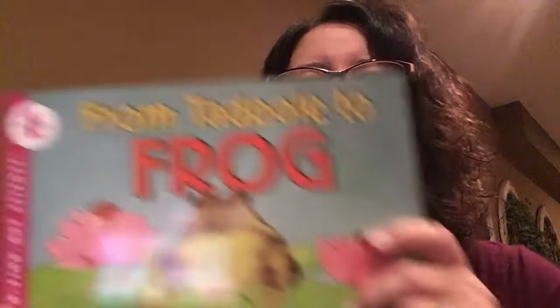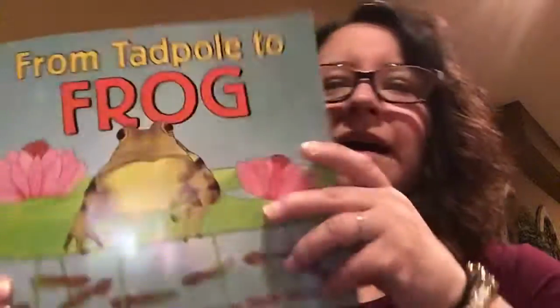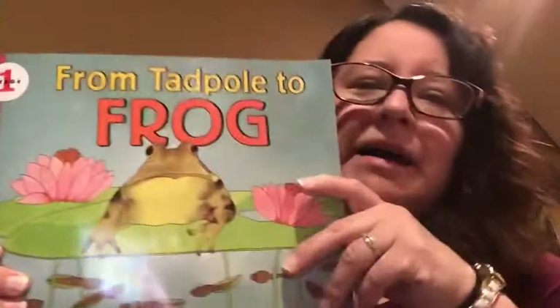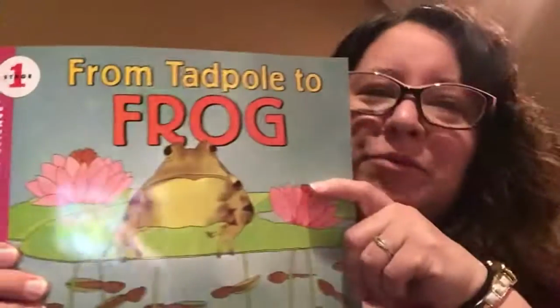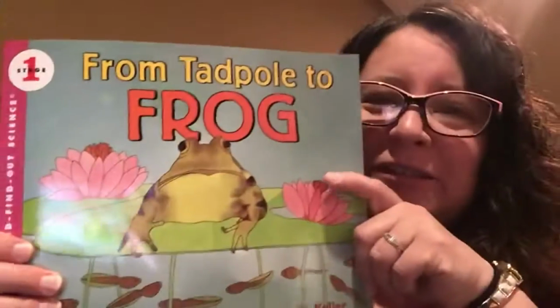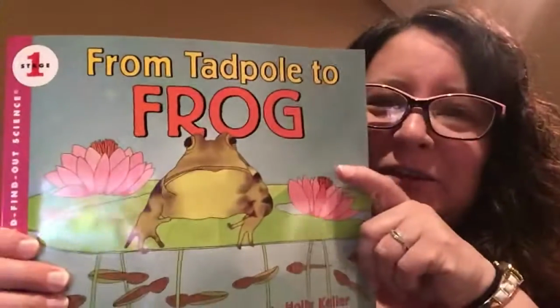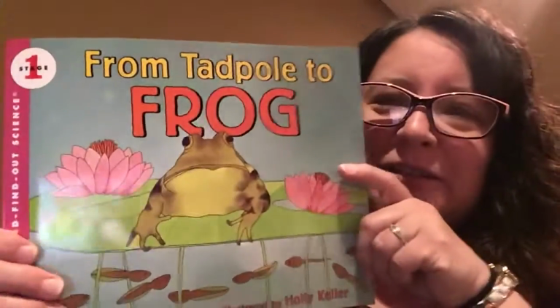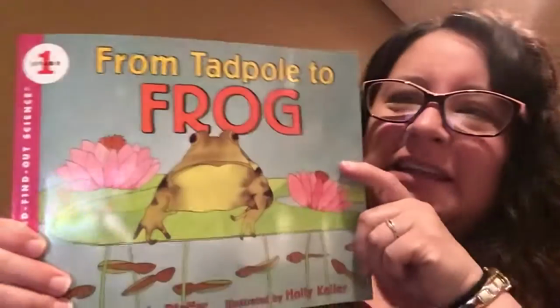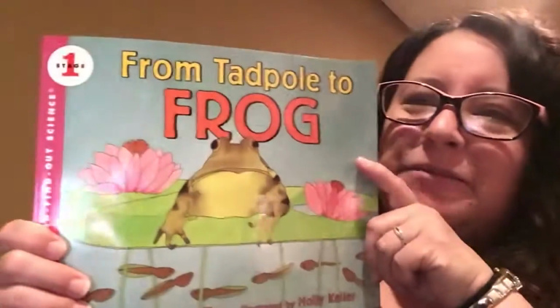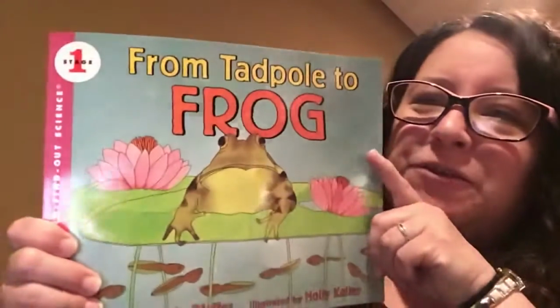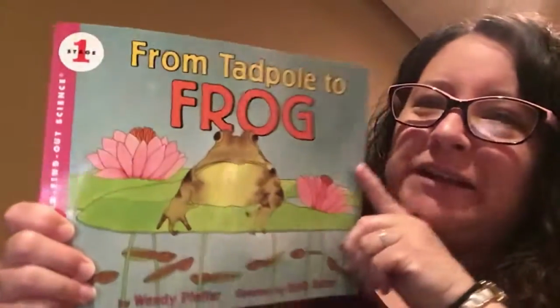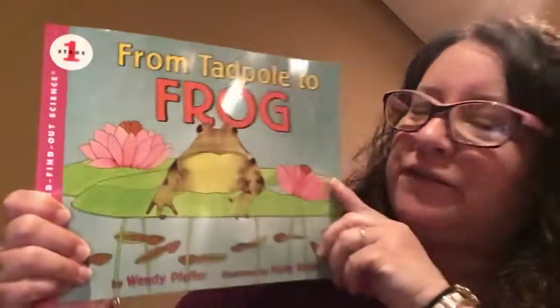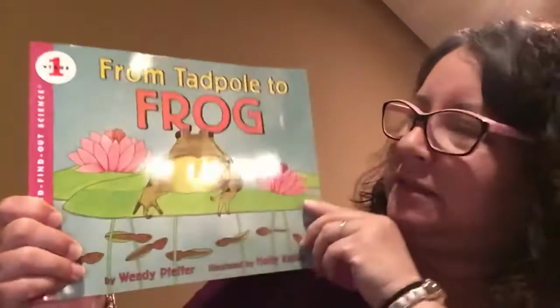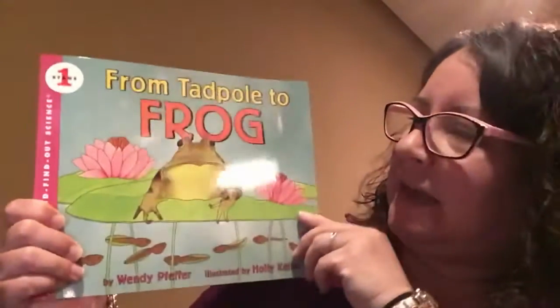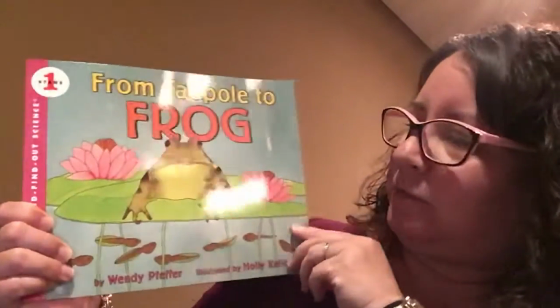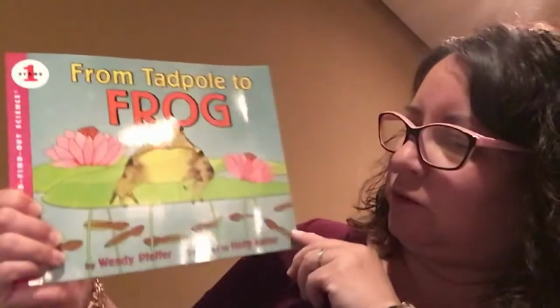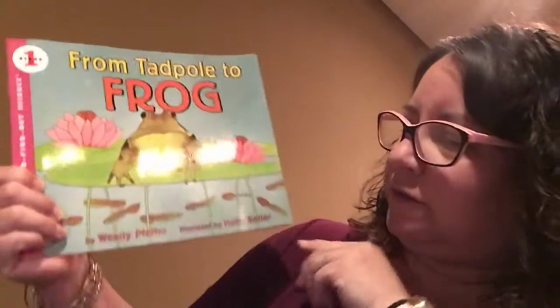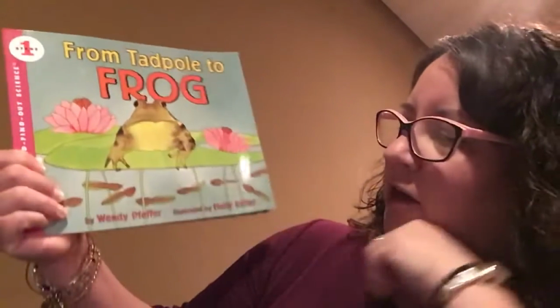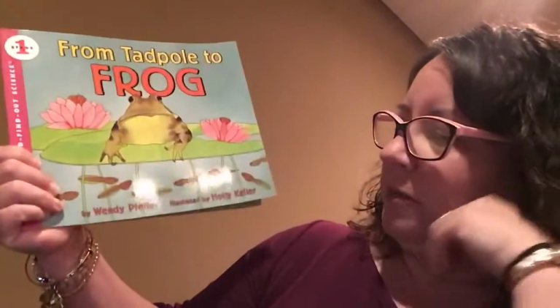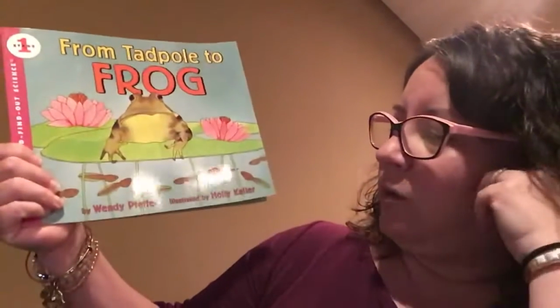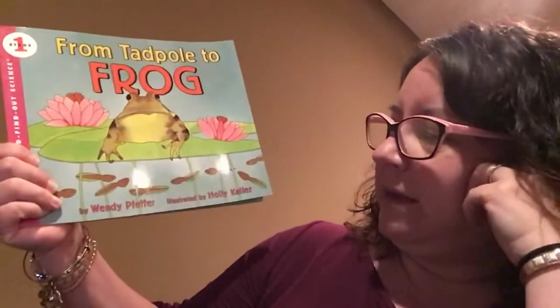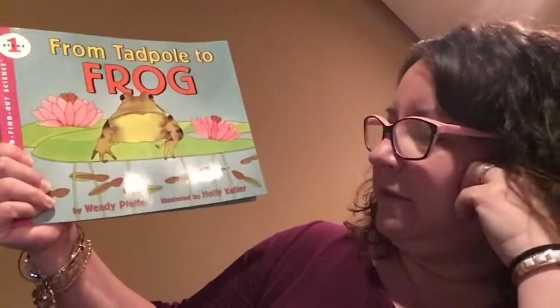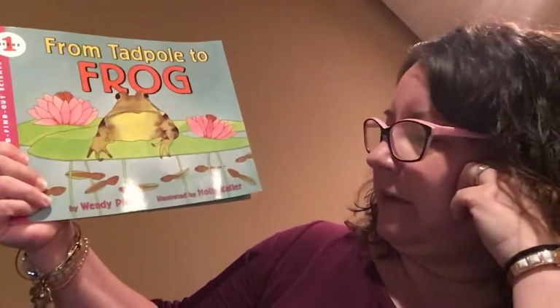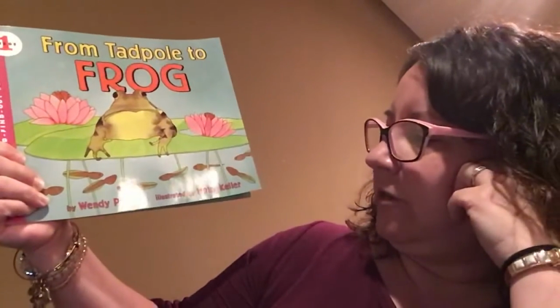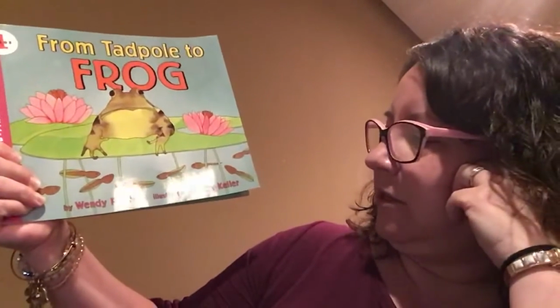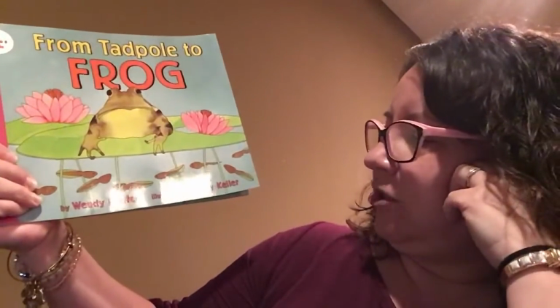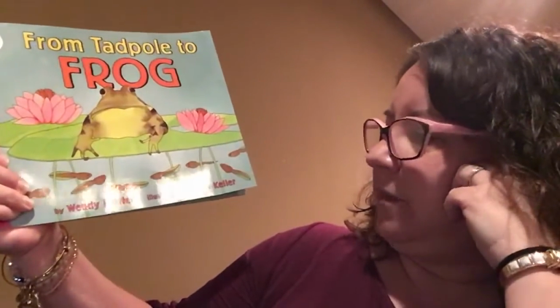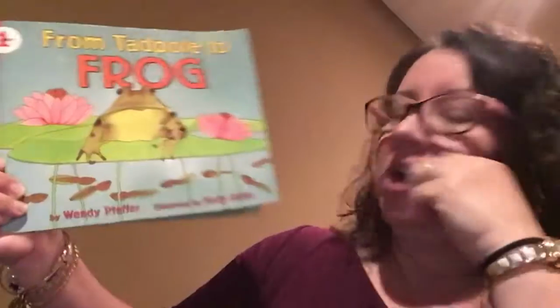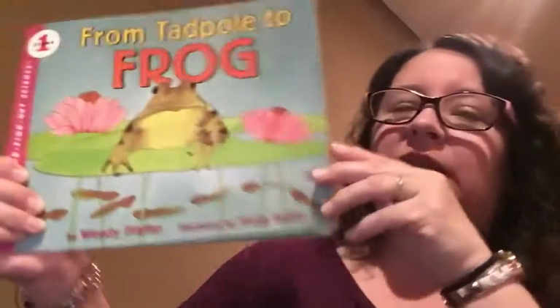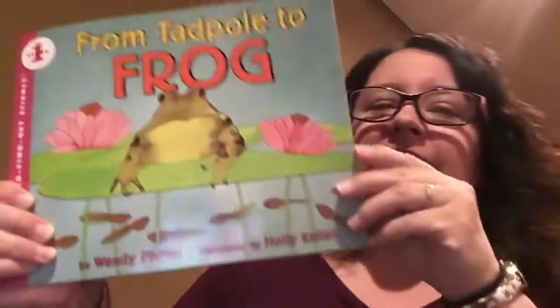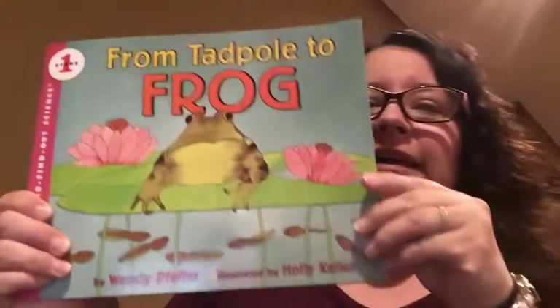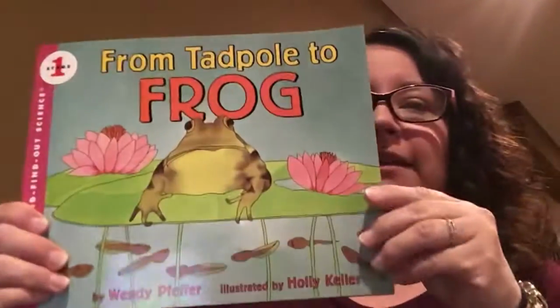Hi boys and girls. Today I'm going to read from Tadpole to Frog by Wendy Pfeiffer, illustrated by Holly Keller.